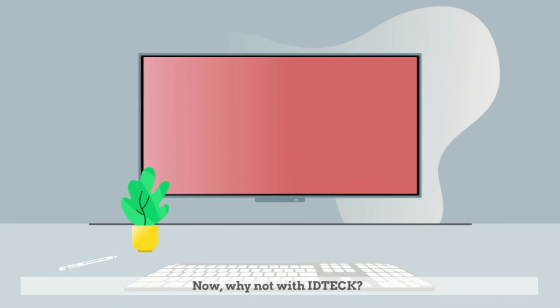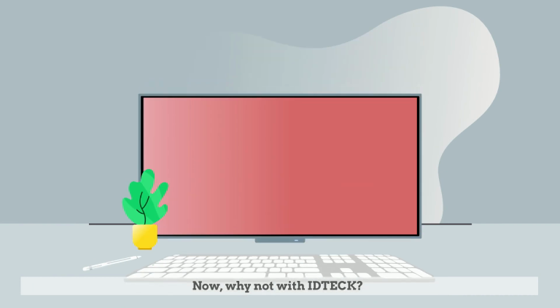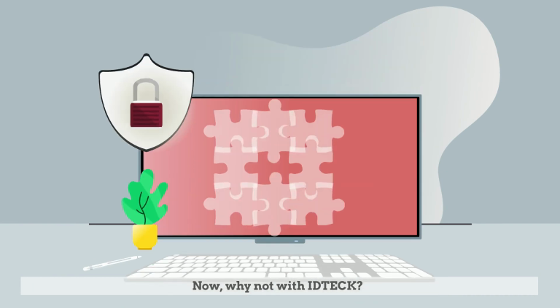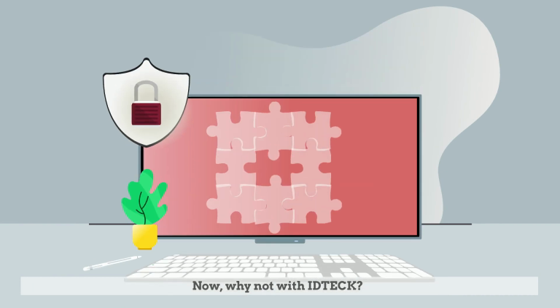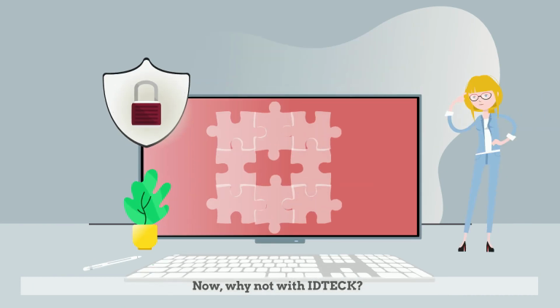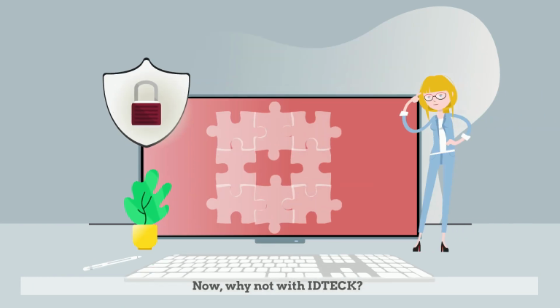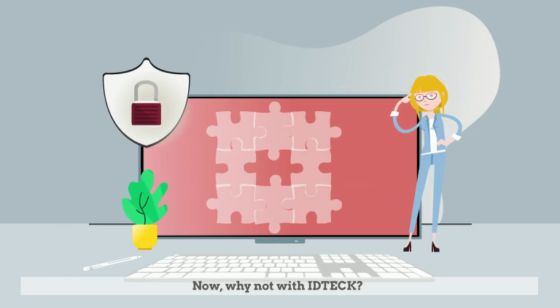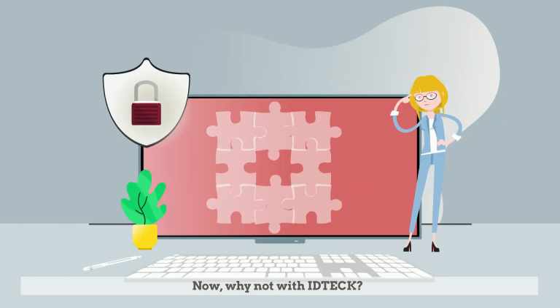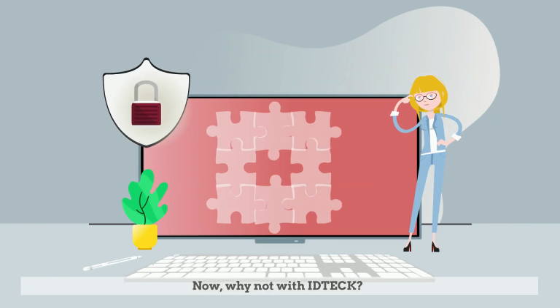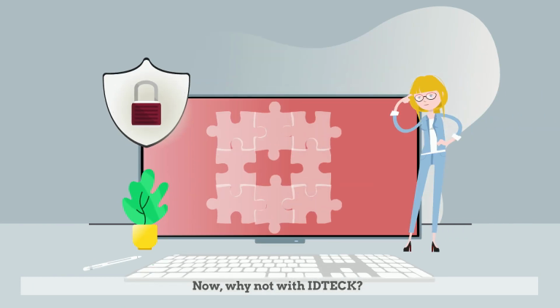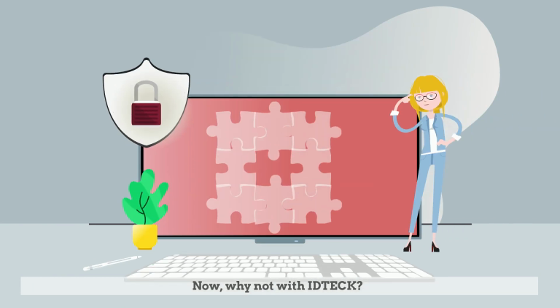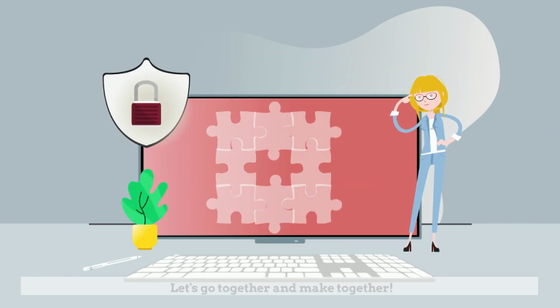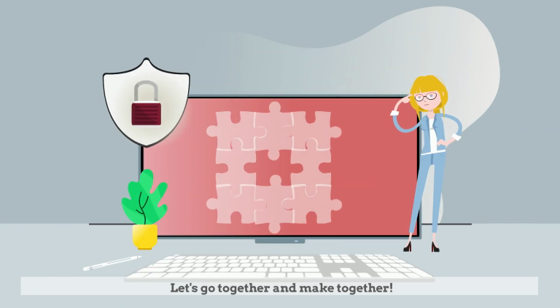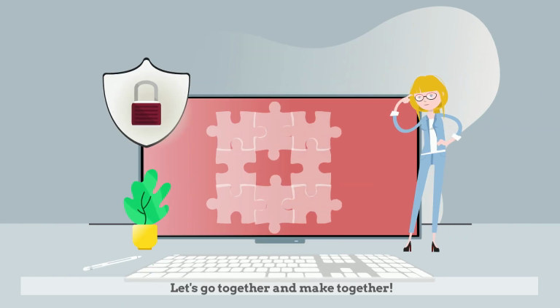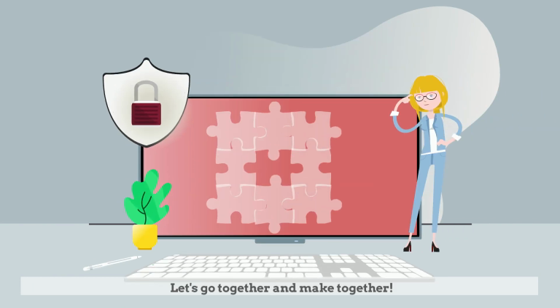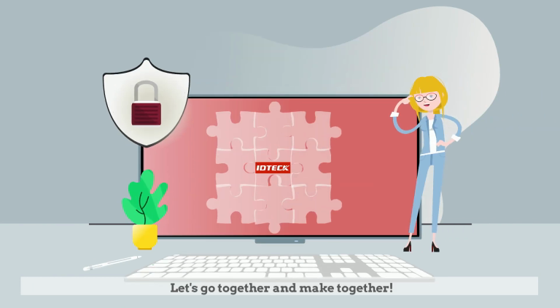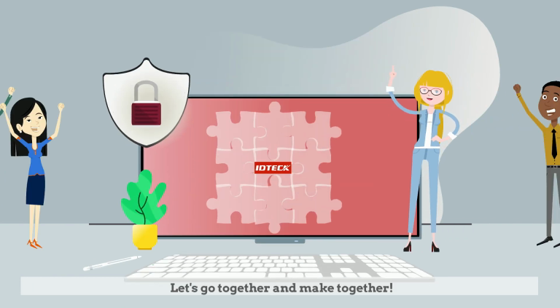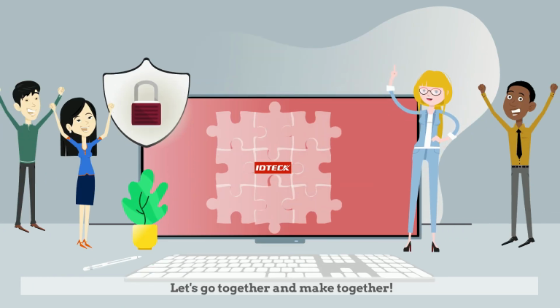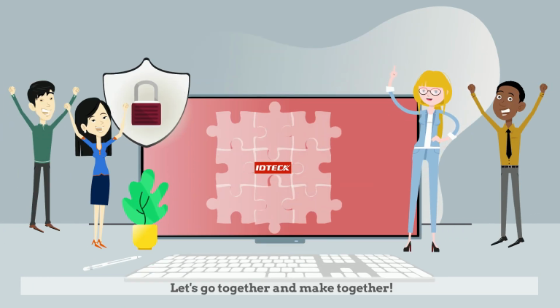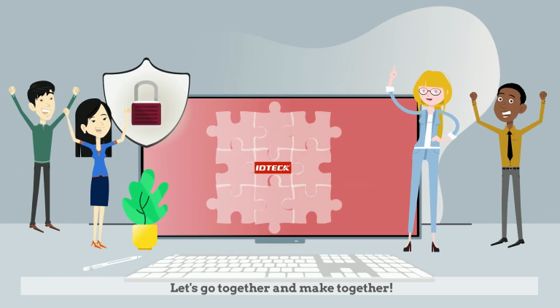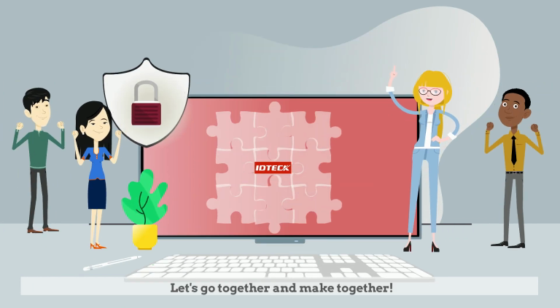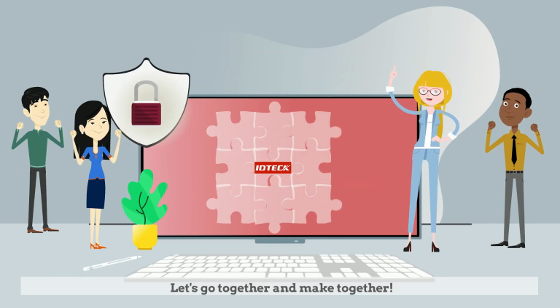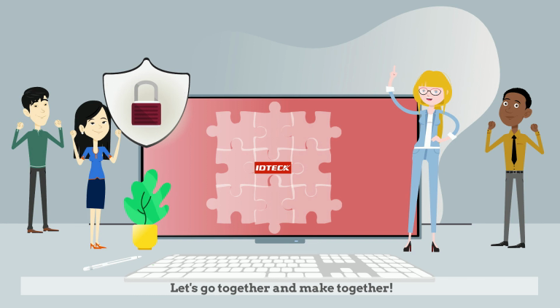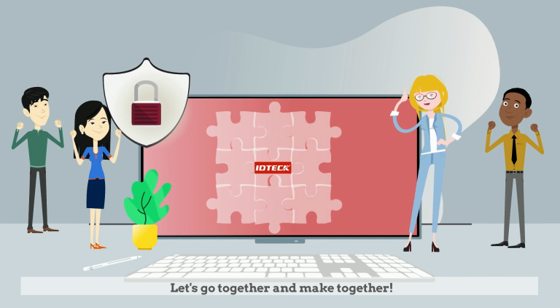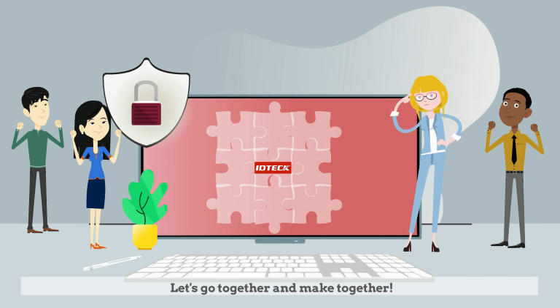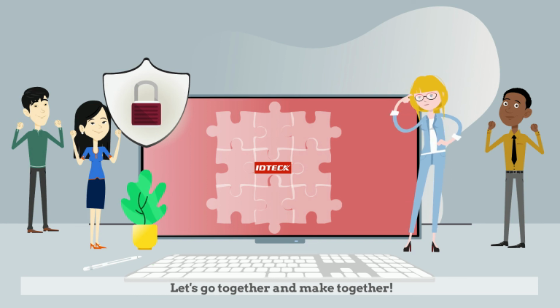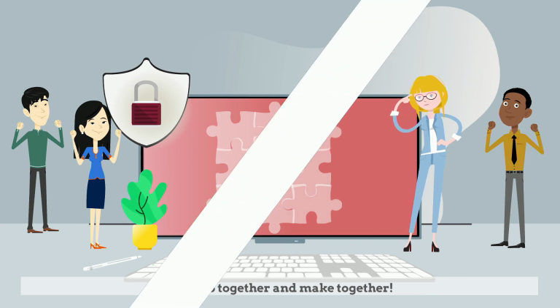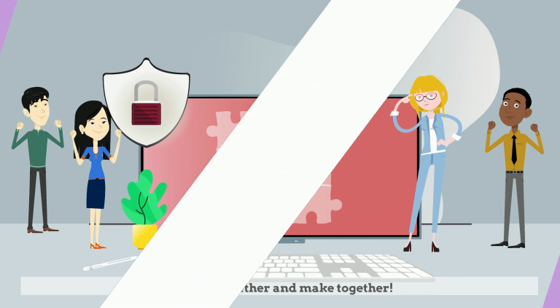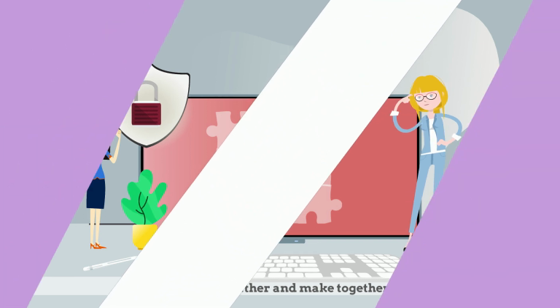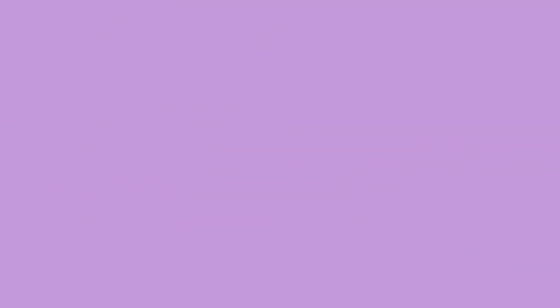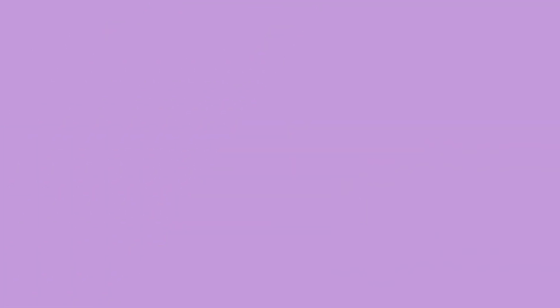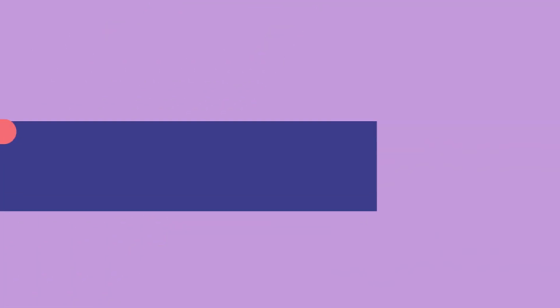Why not choose ID-TECH? Let's go together and make it work. Thank you.